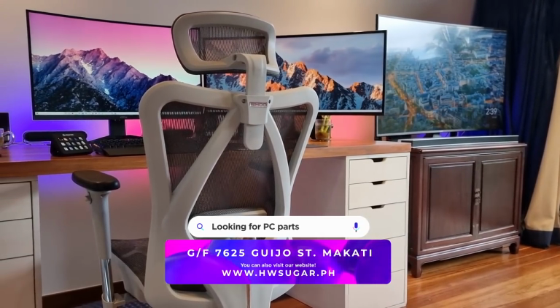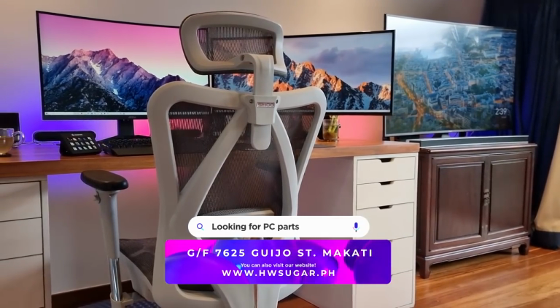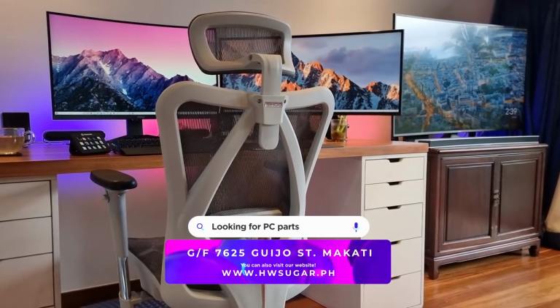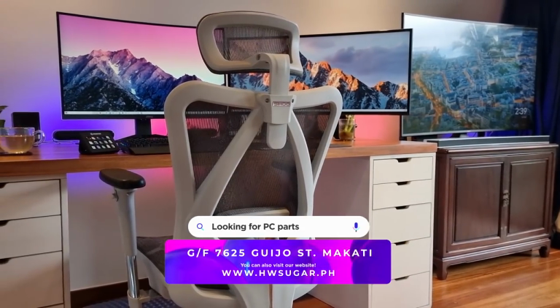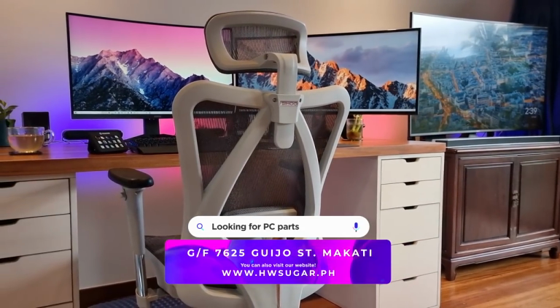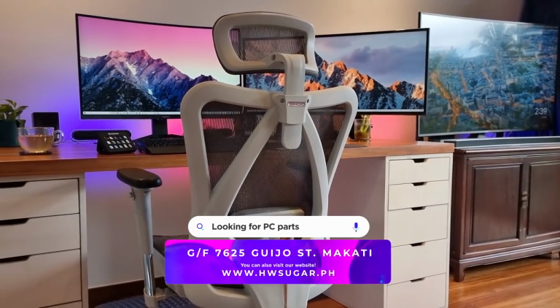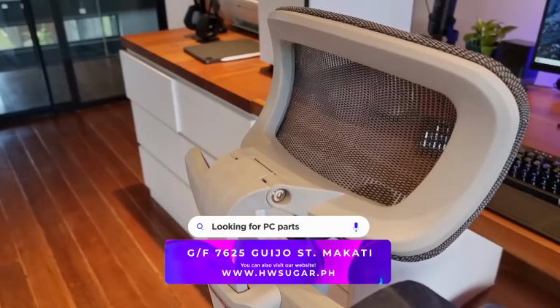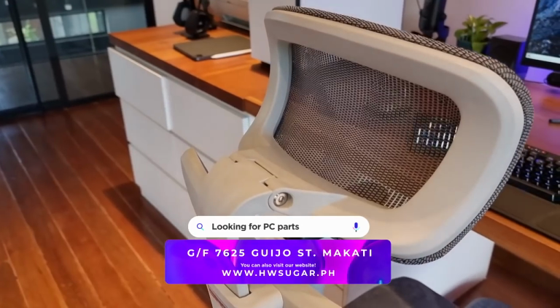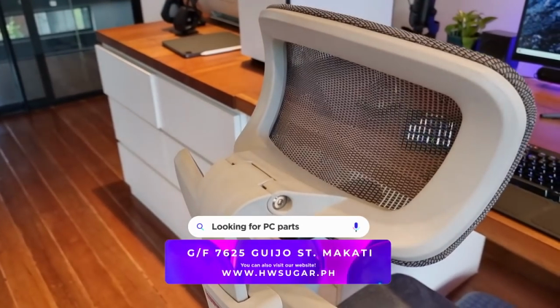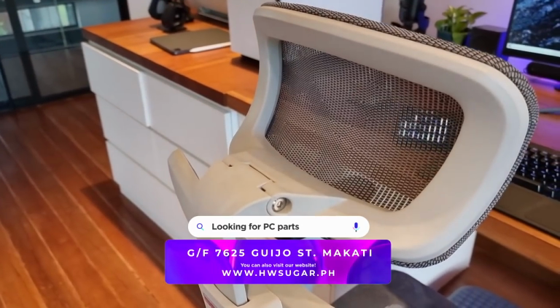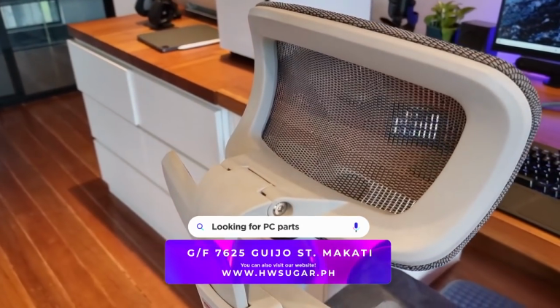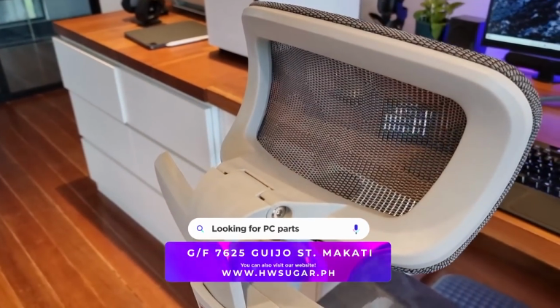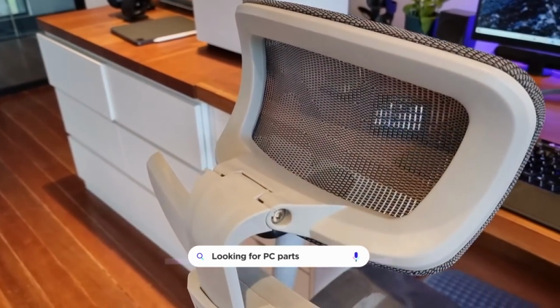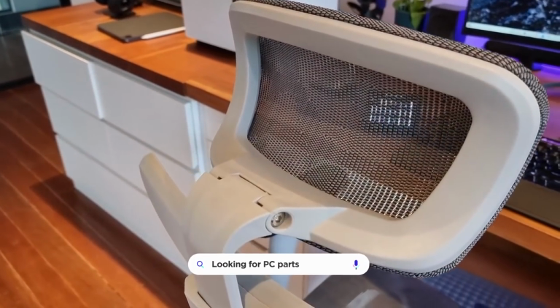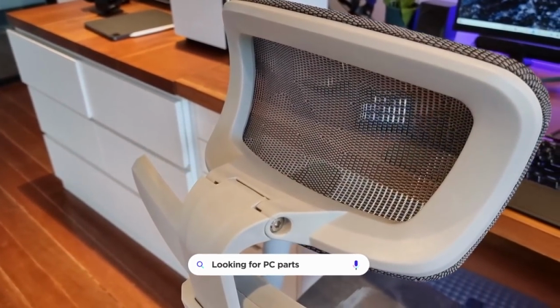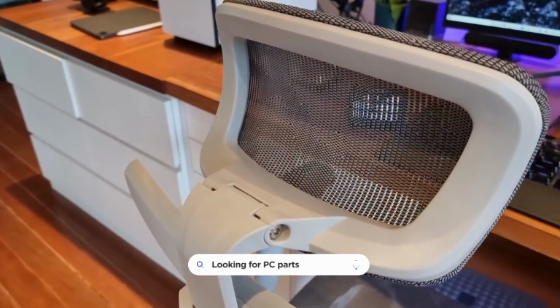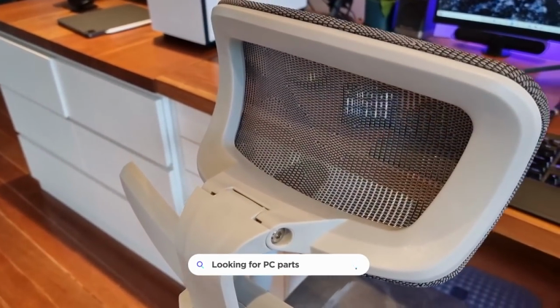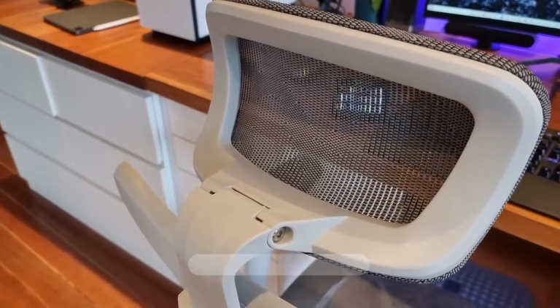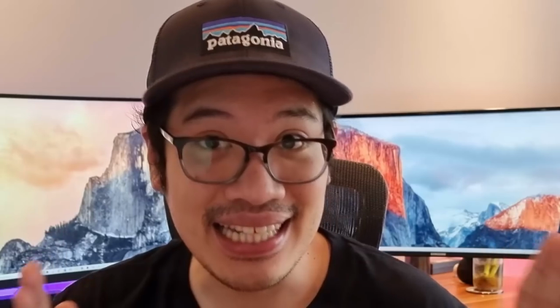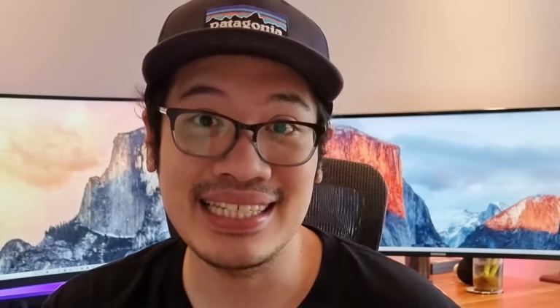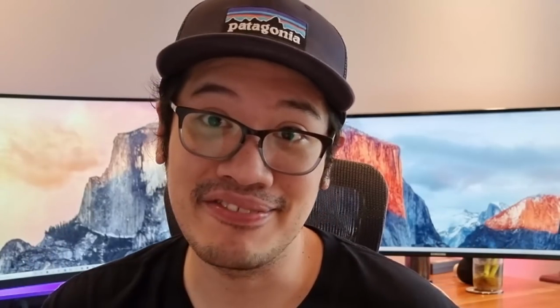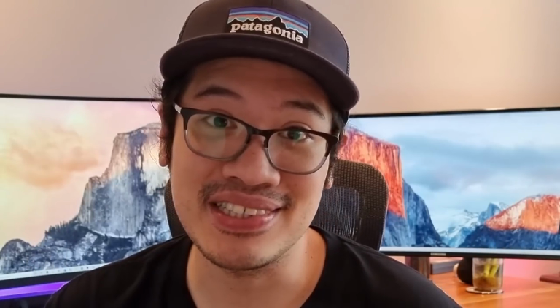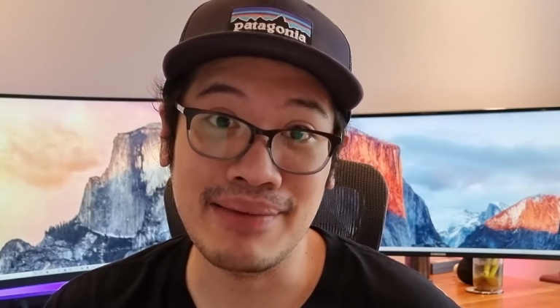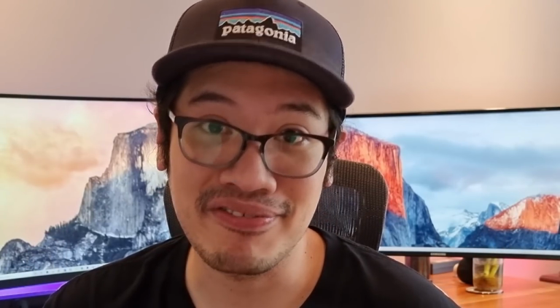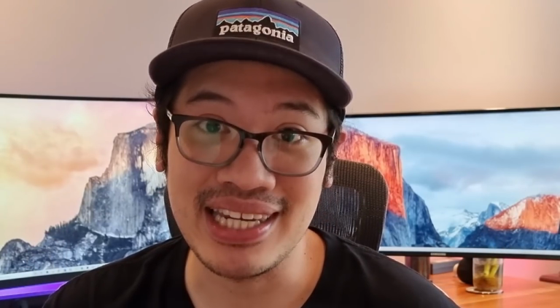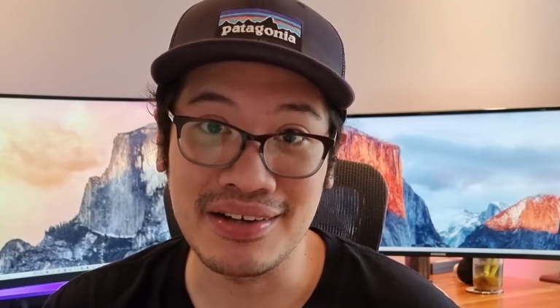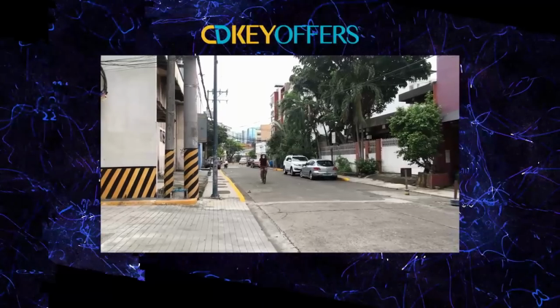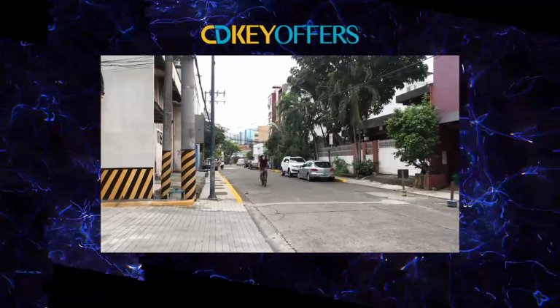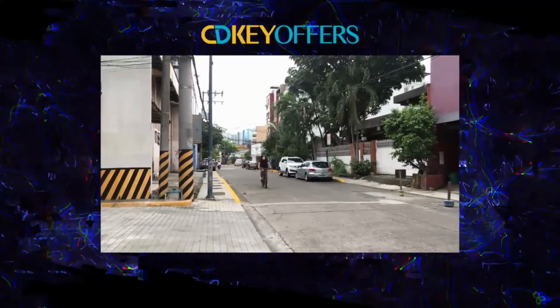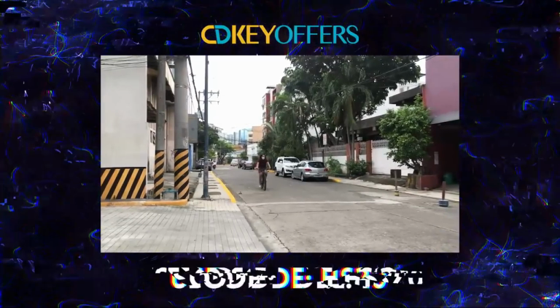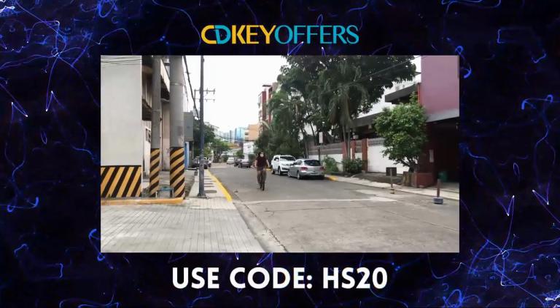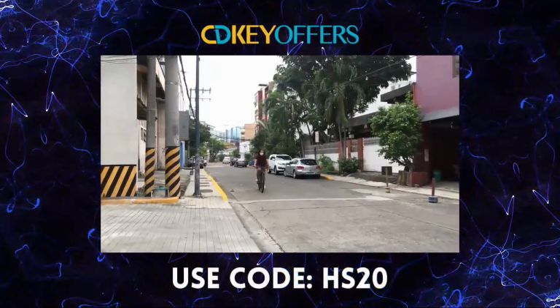Is this chair worth 8,500 to 9,000 pesos? This is the first step to finding out.